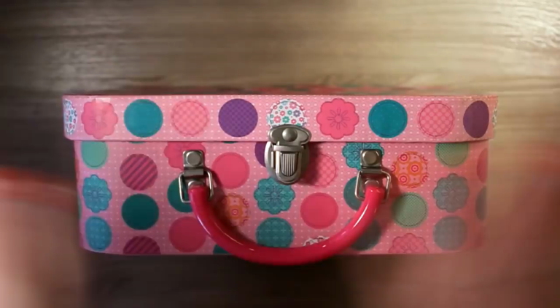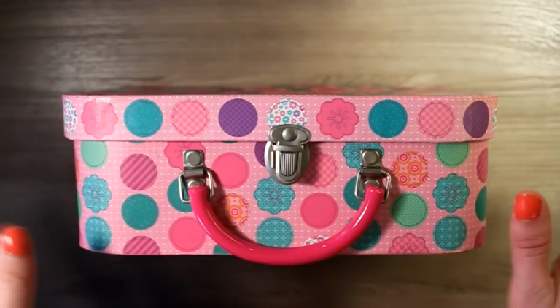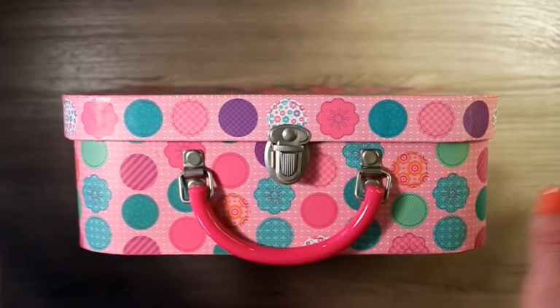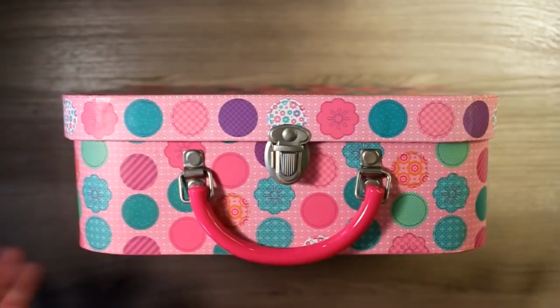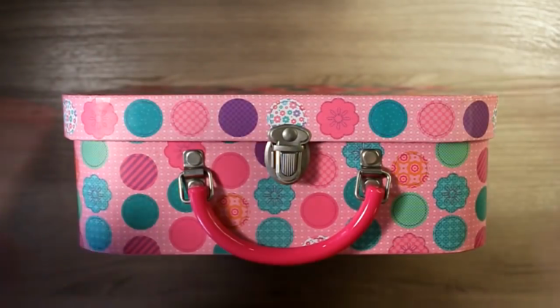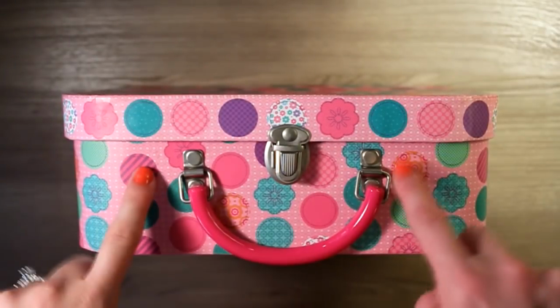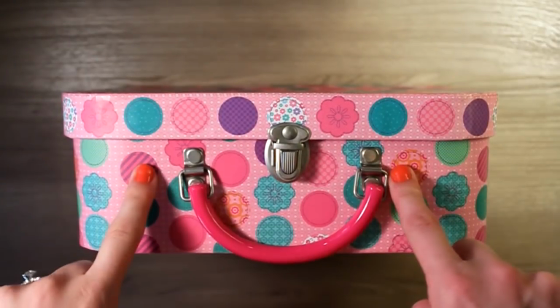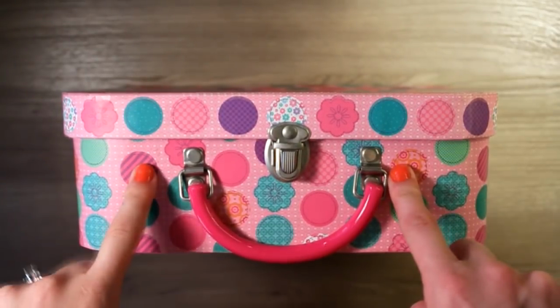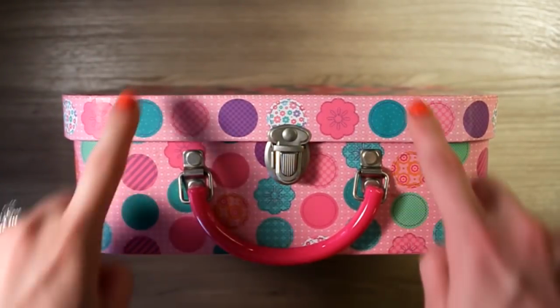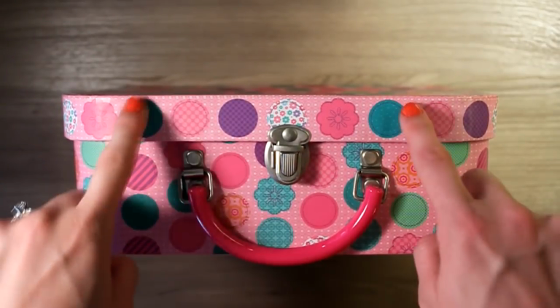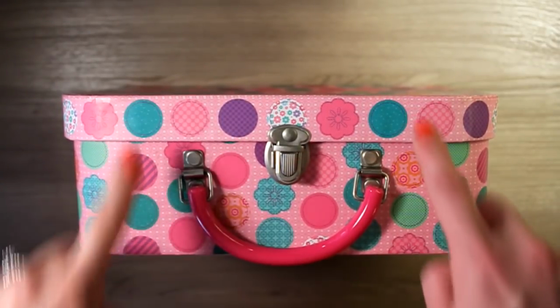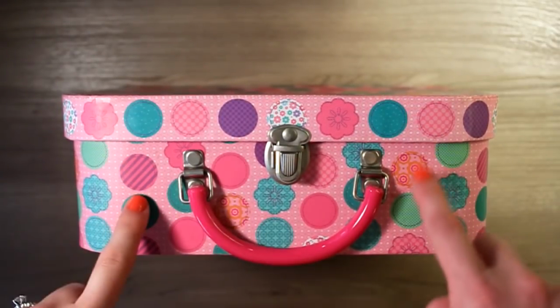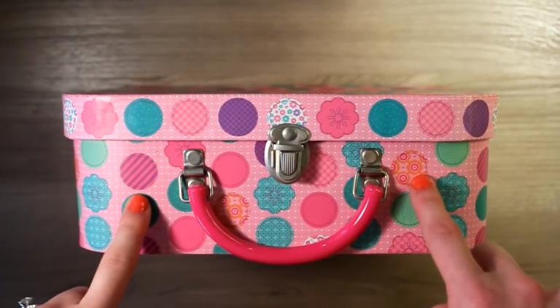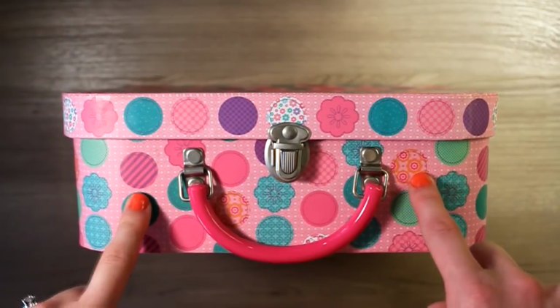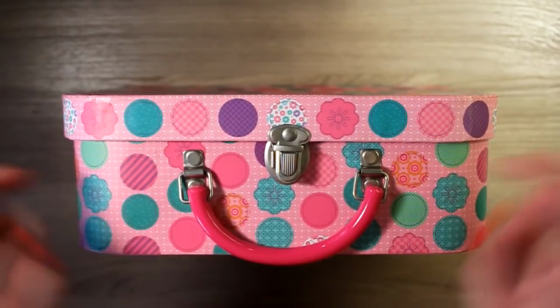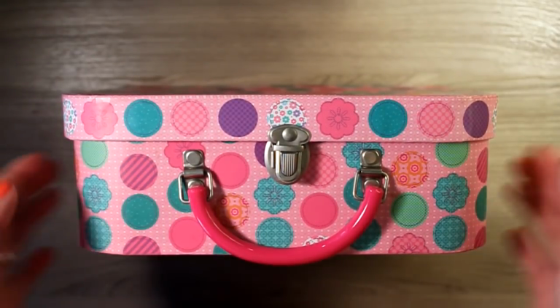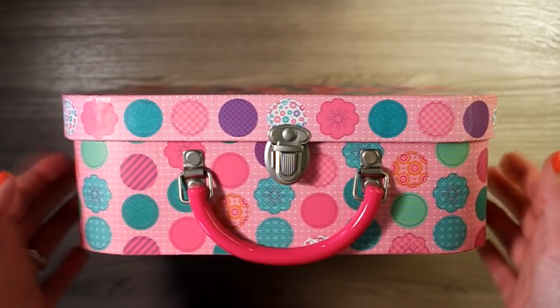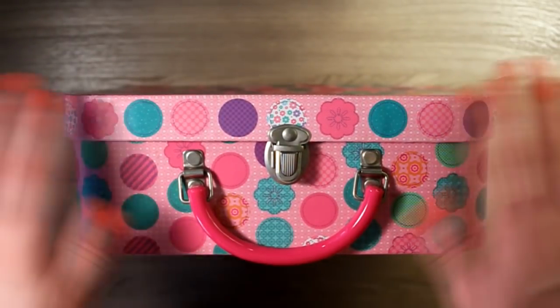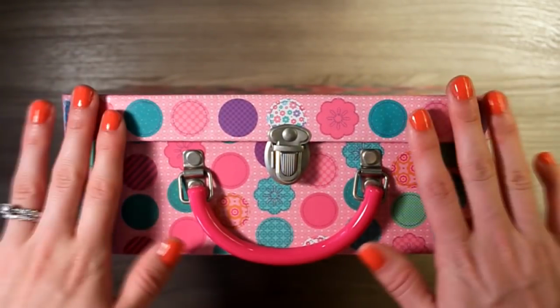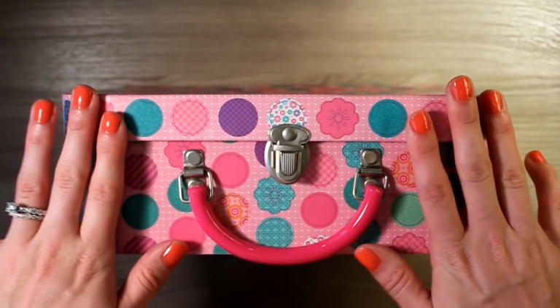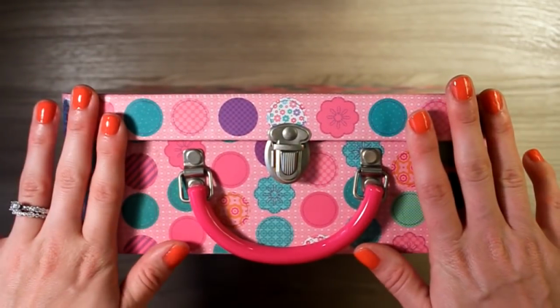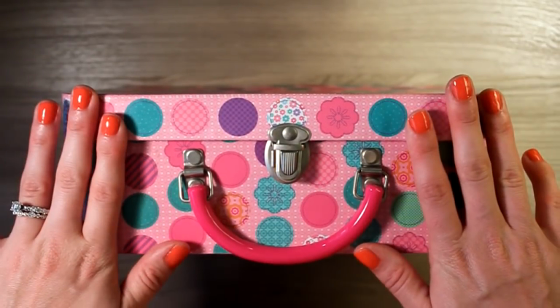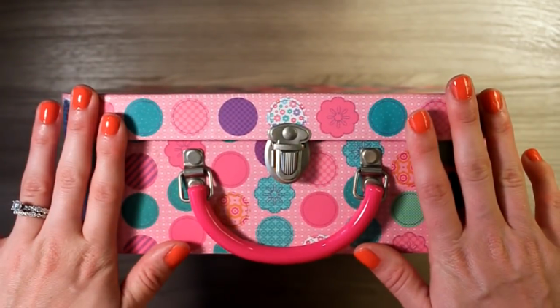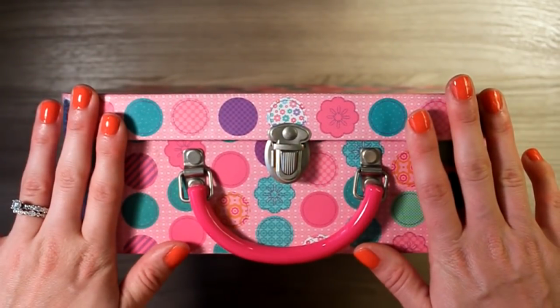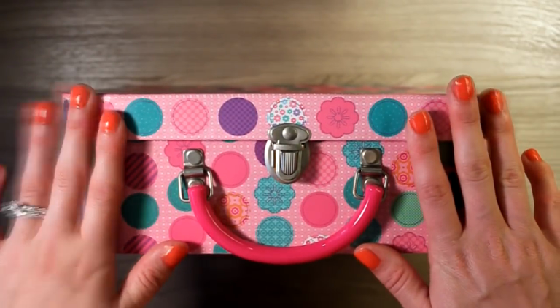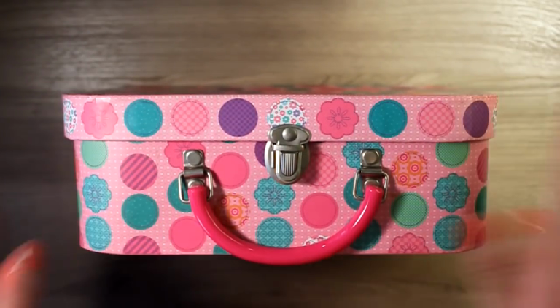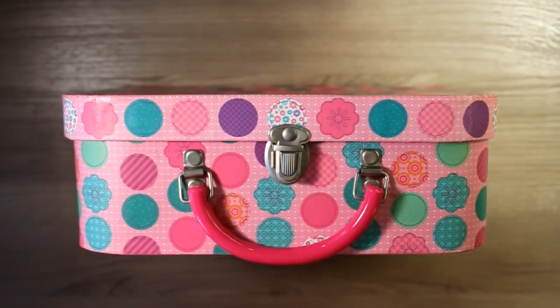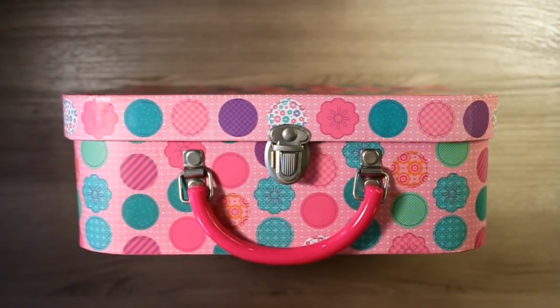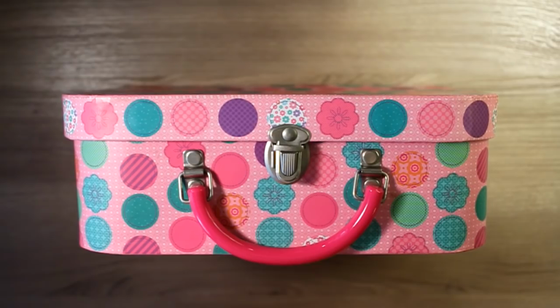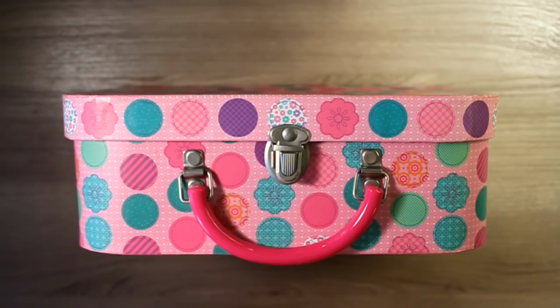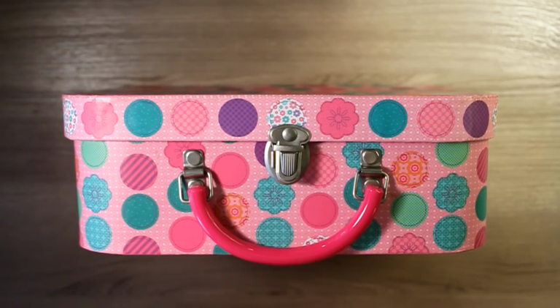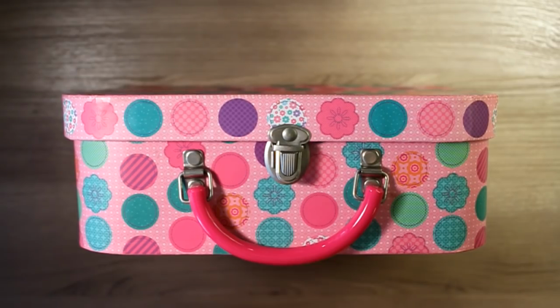Hey everybody, welcome back to our channel. Today we're going to be doing a cash envelope storage and haul video. Let's get started.